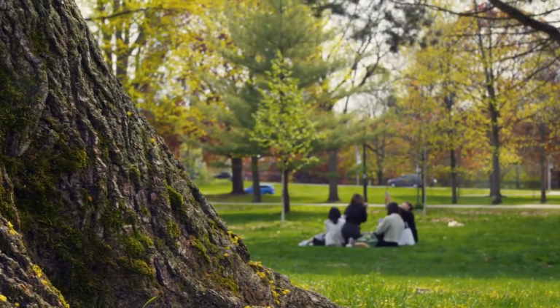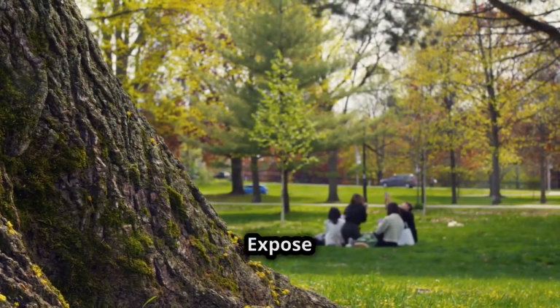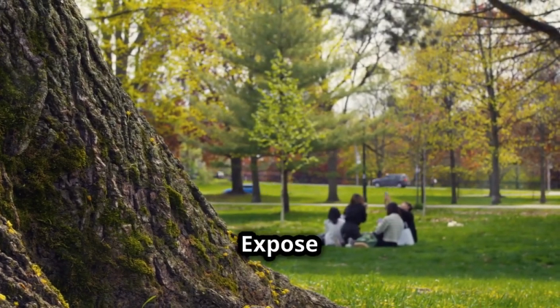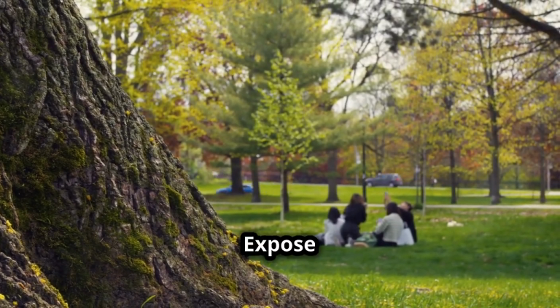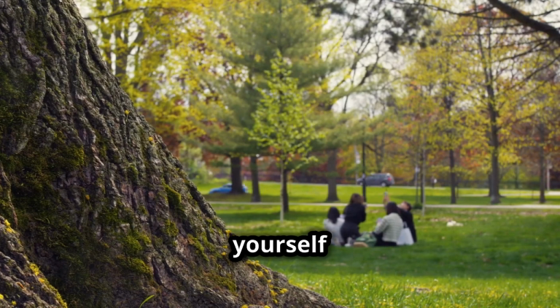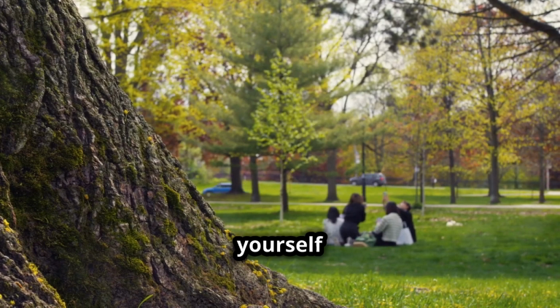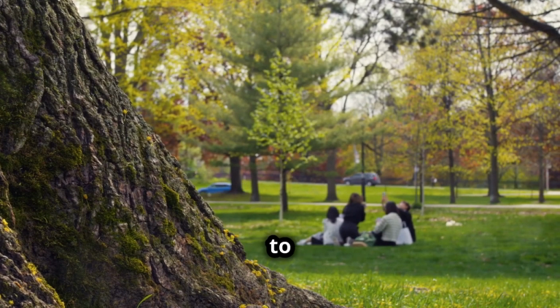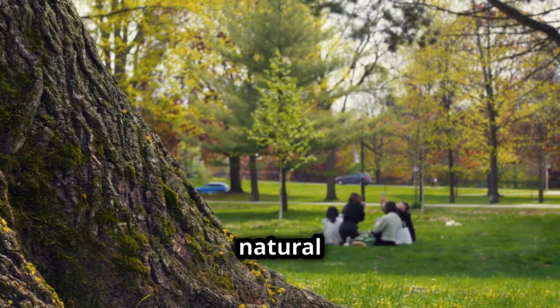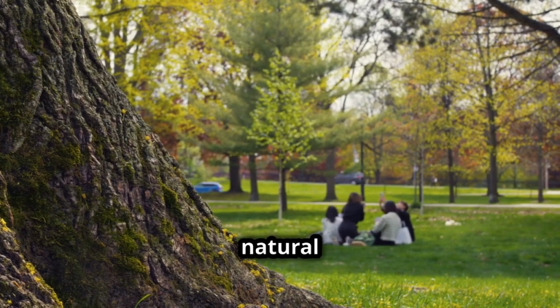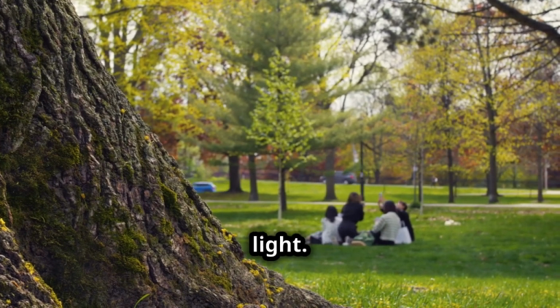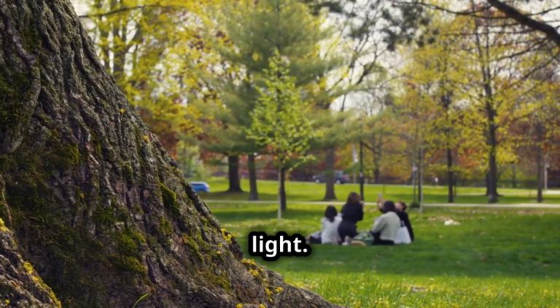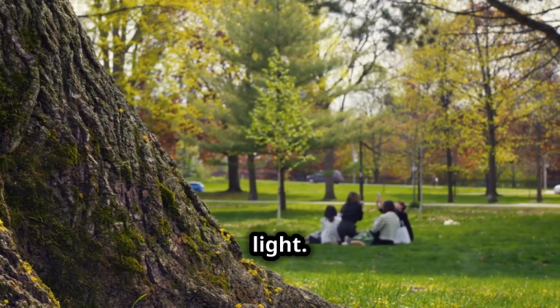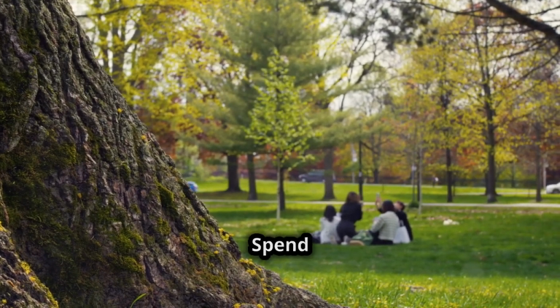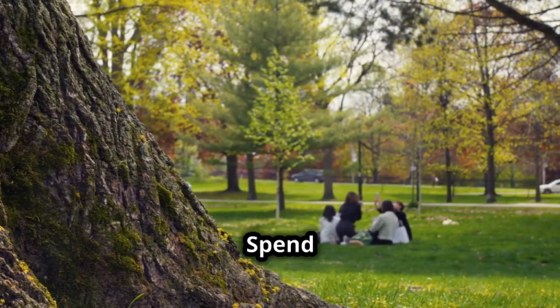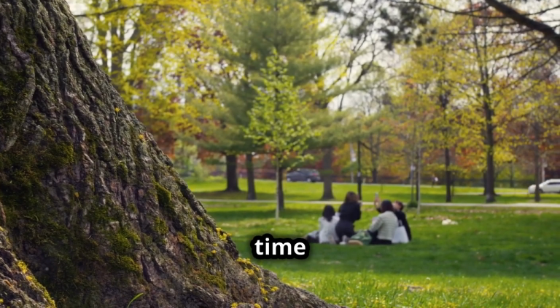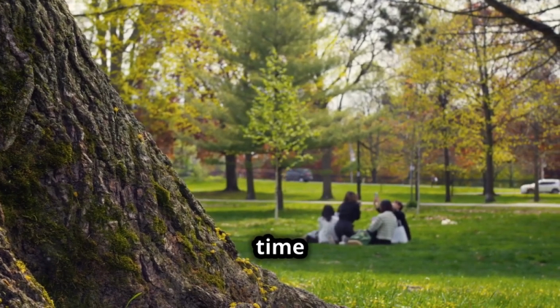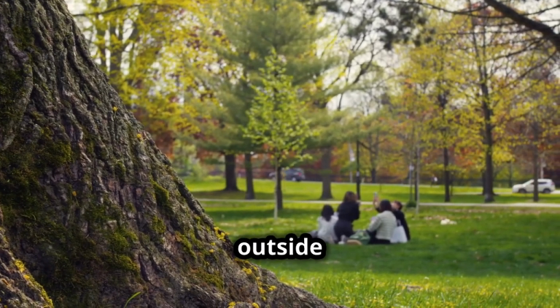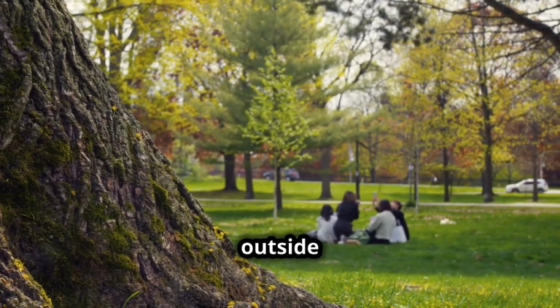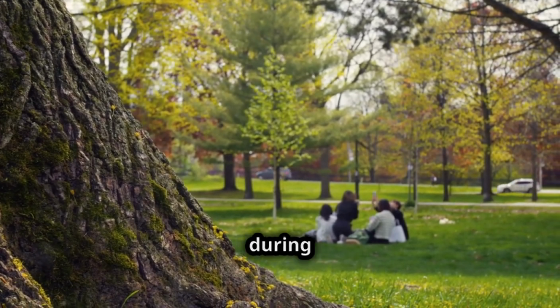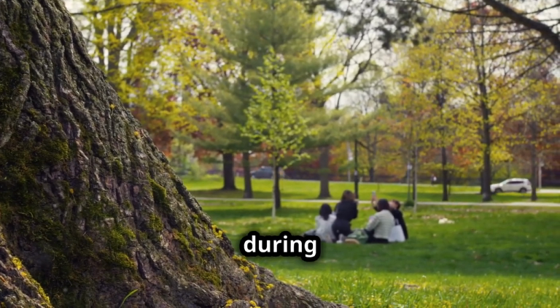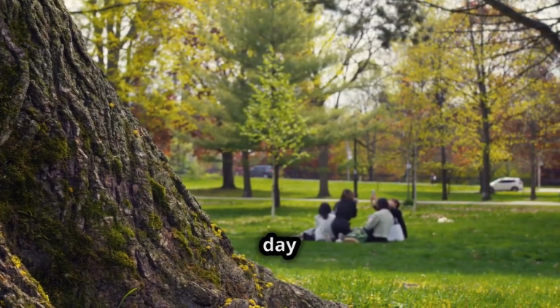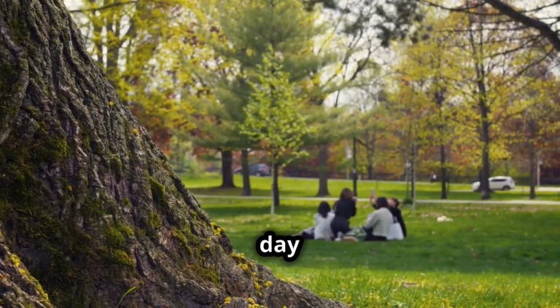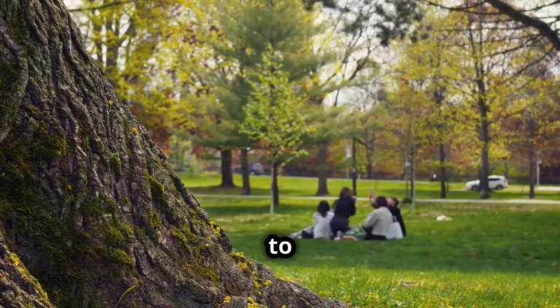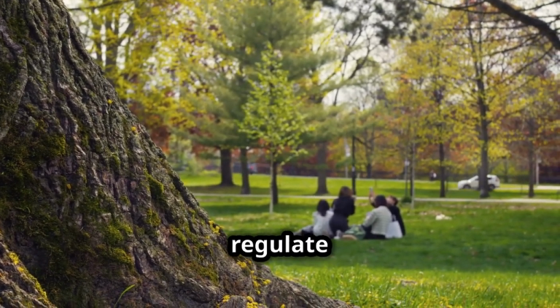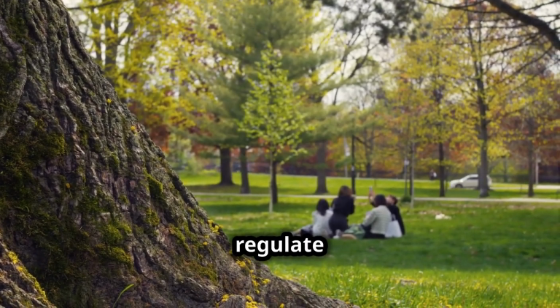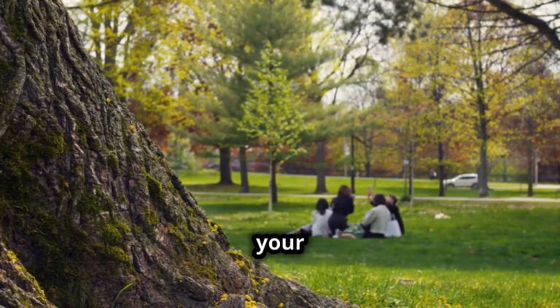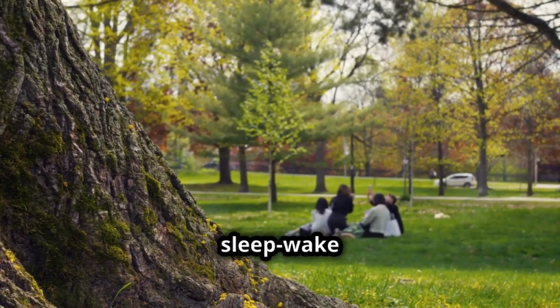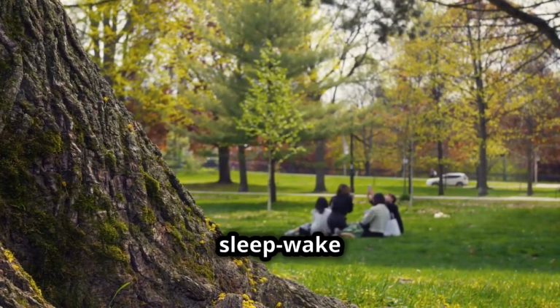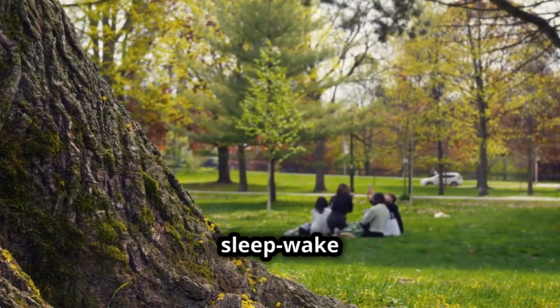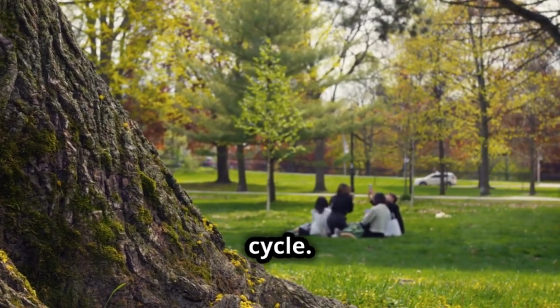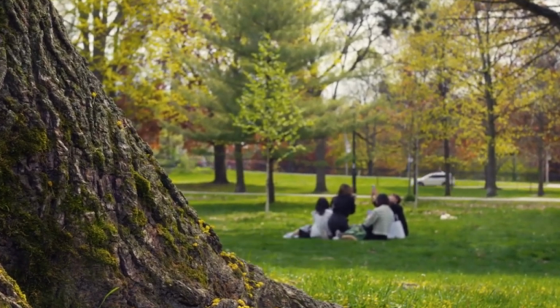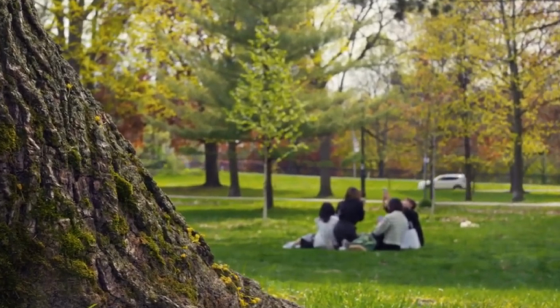Expose yourself to natural light. Spend time outside during the day to help regulate your sleep-wake cycle.